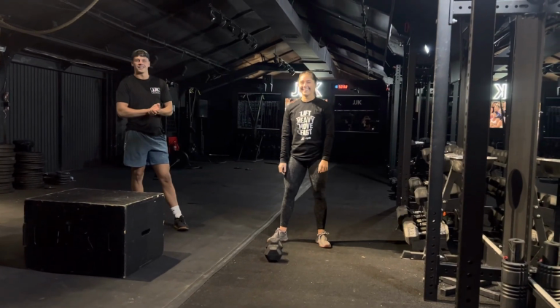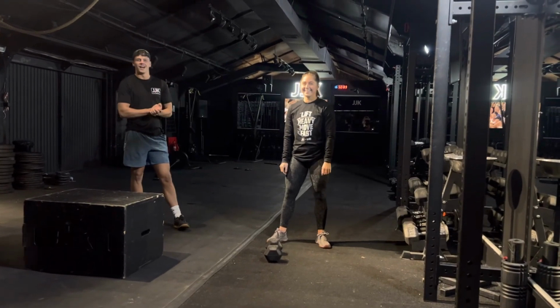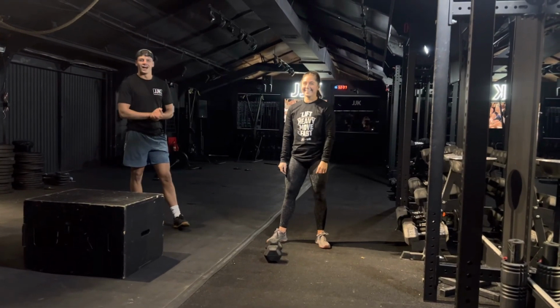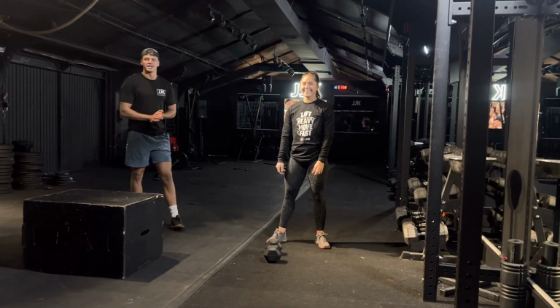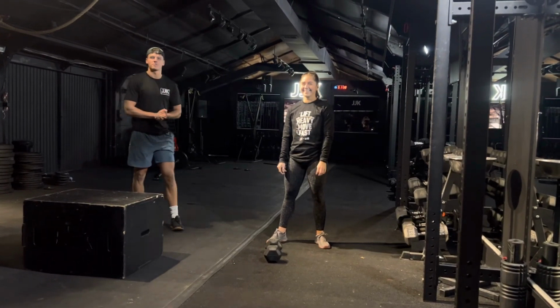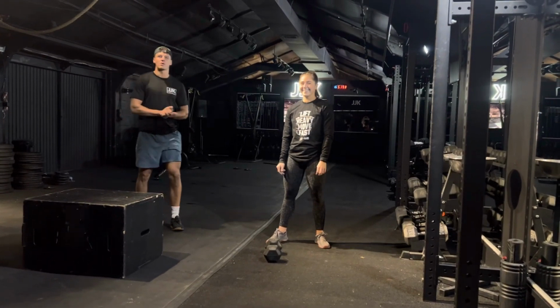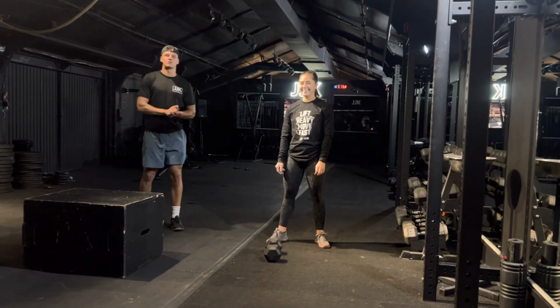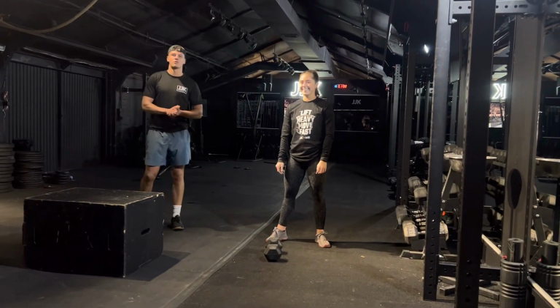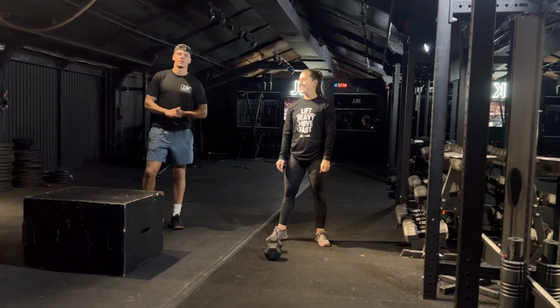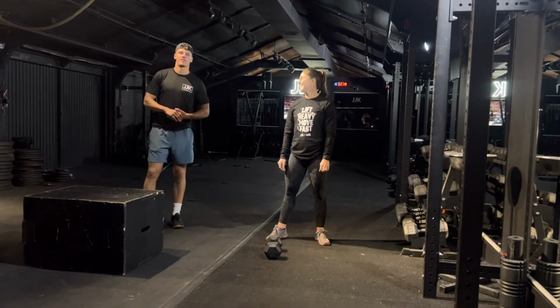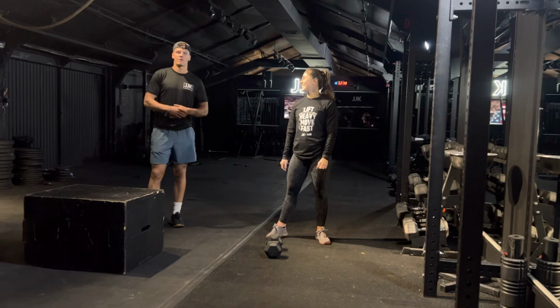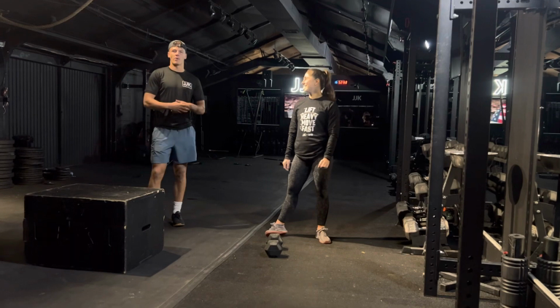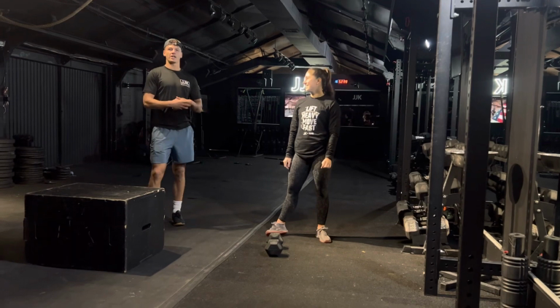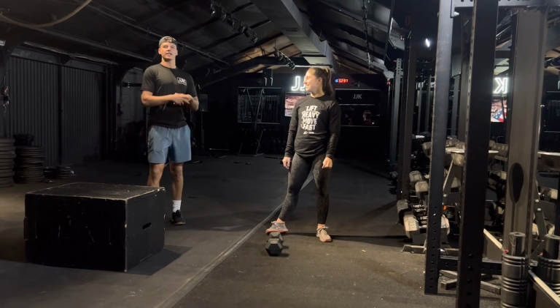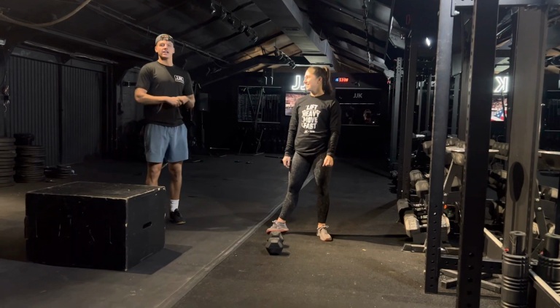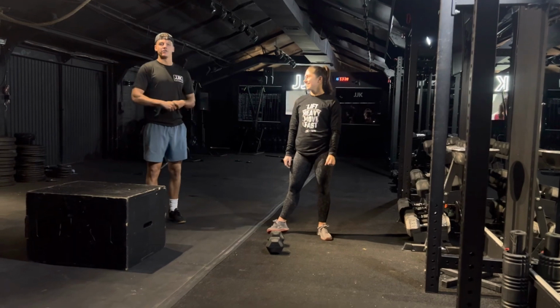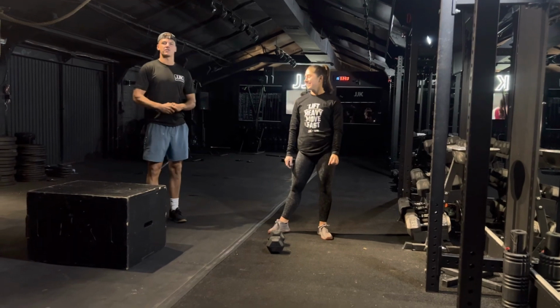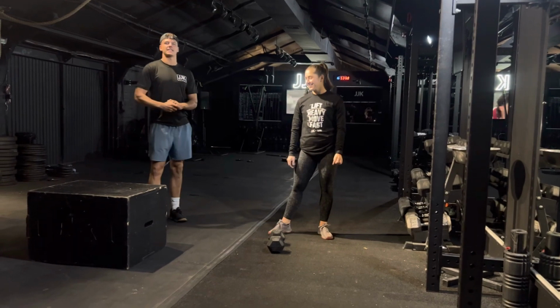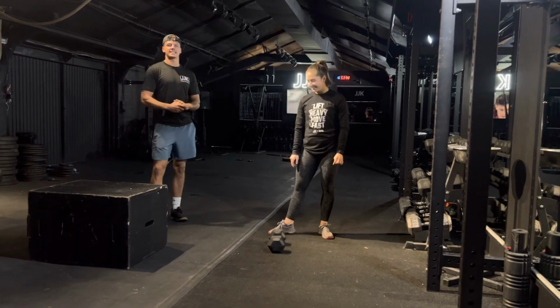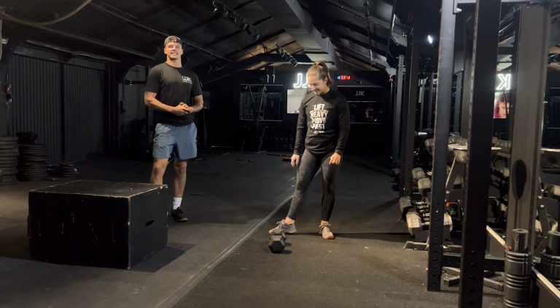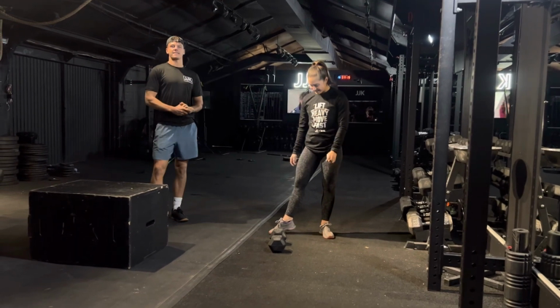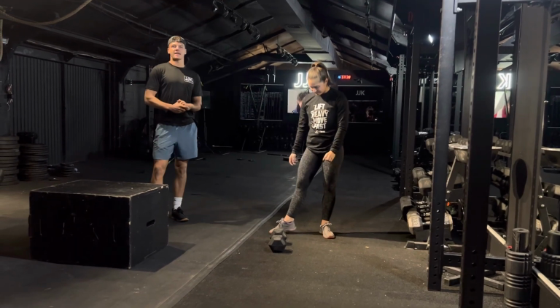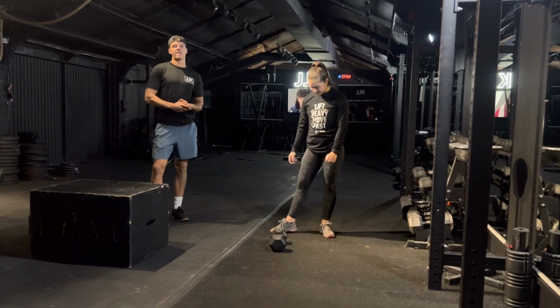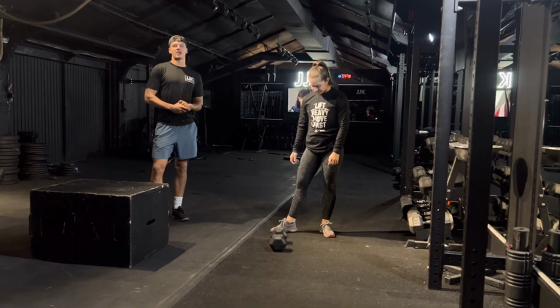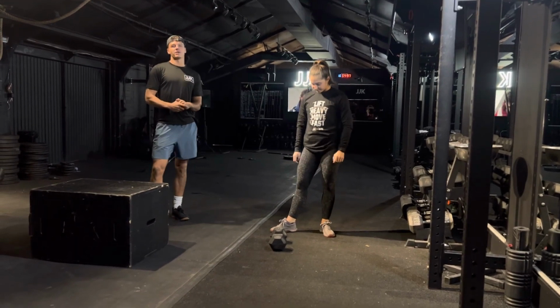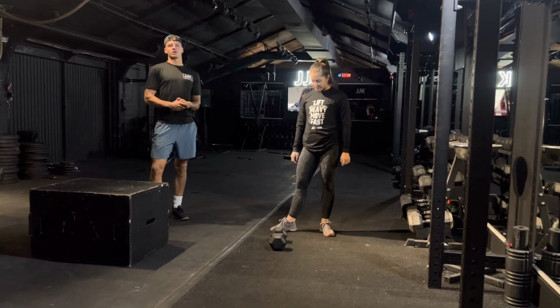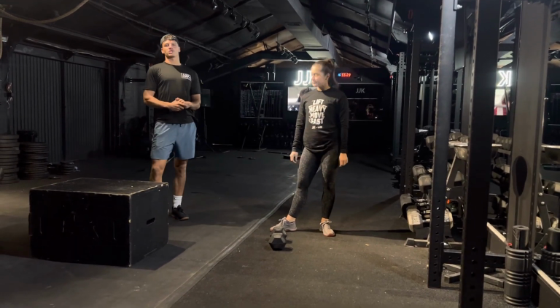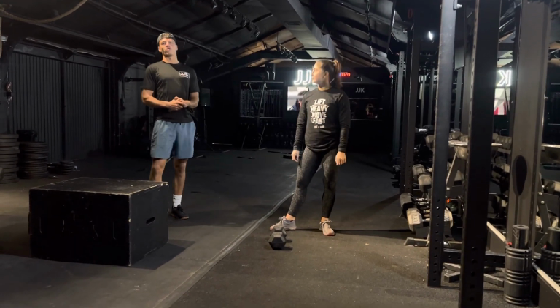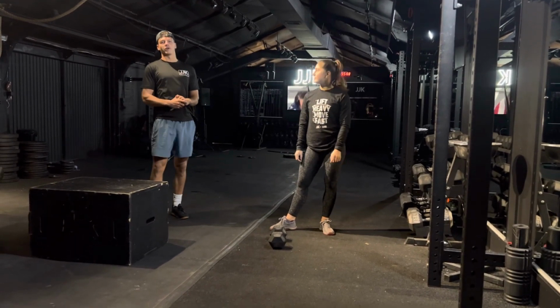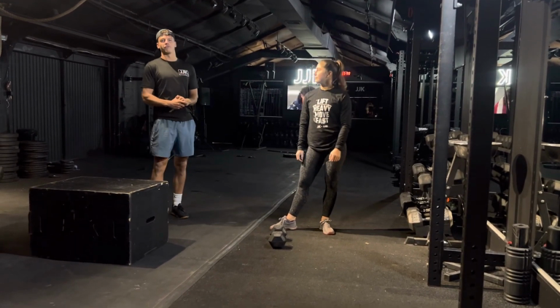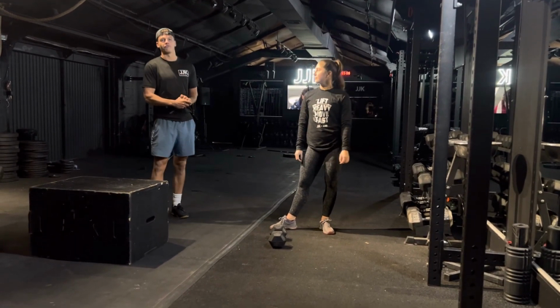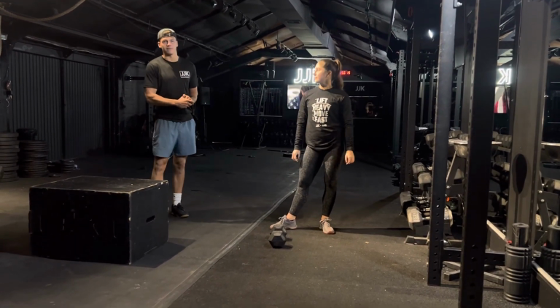Hi guys, welcome to Qualifier 1. You have got a 16 minute AMRAP and you are scoring on reps.